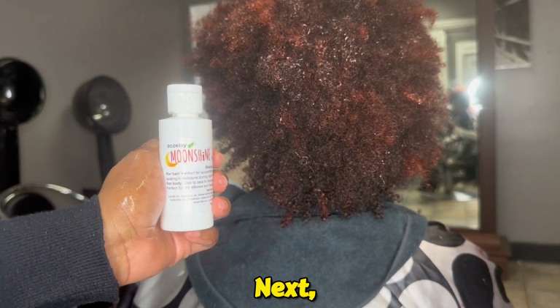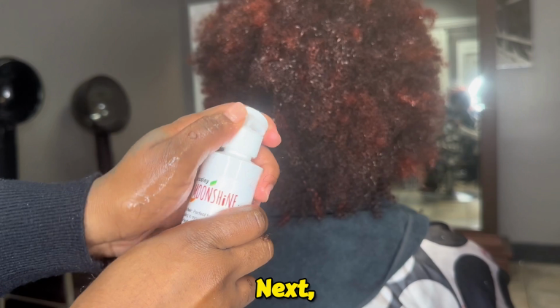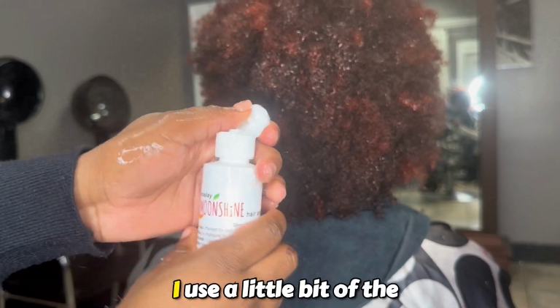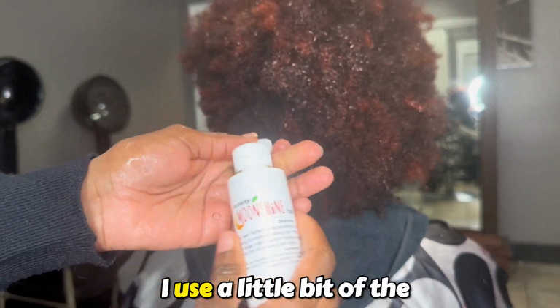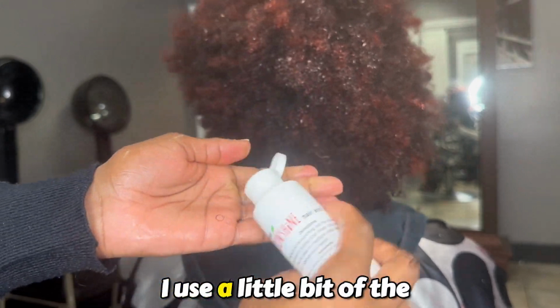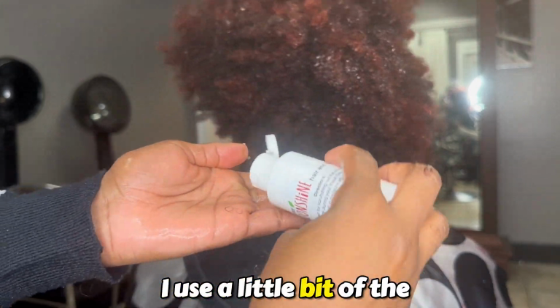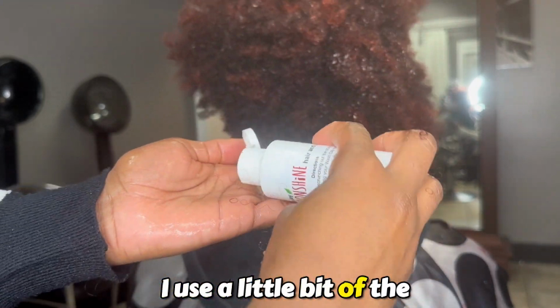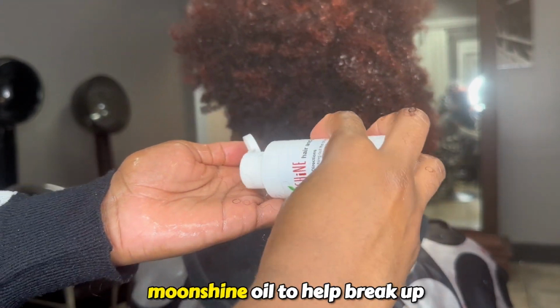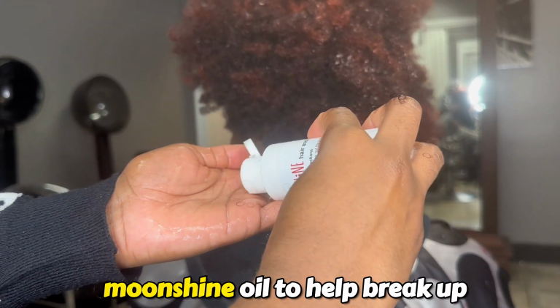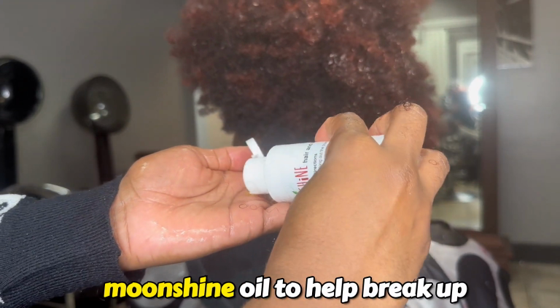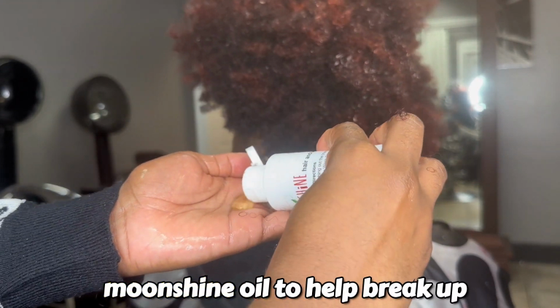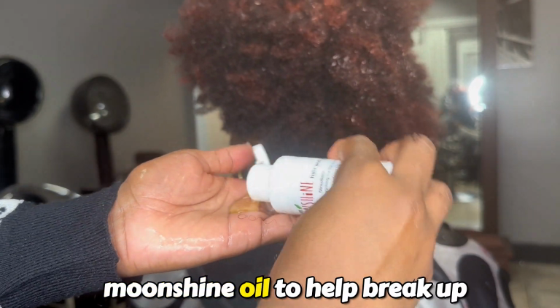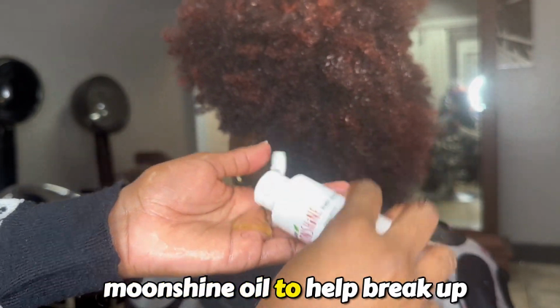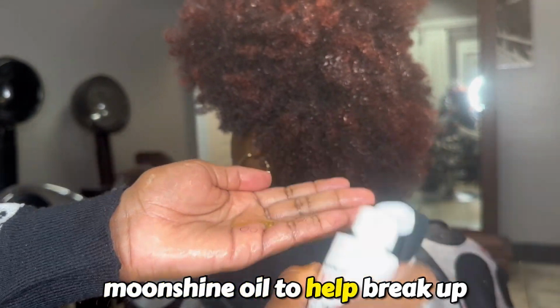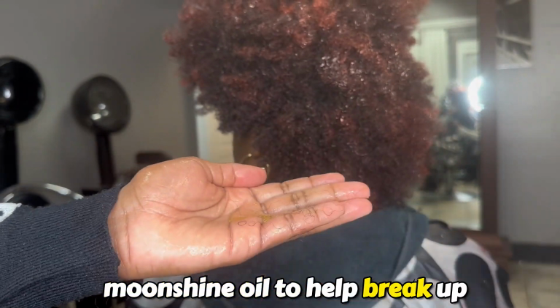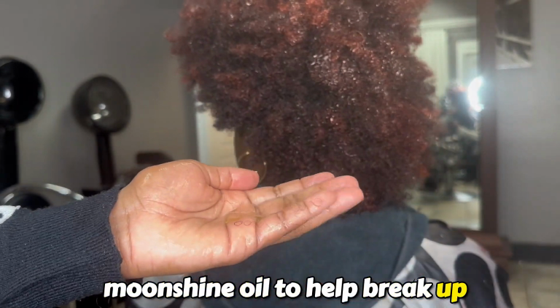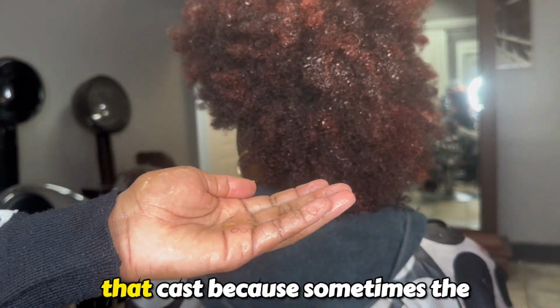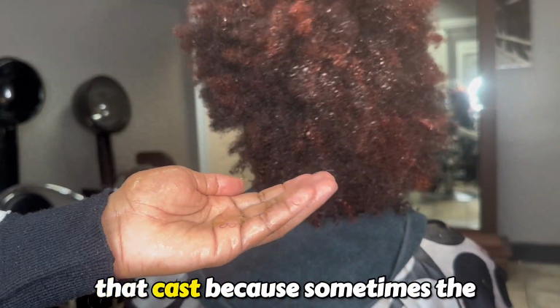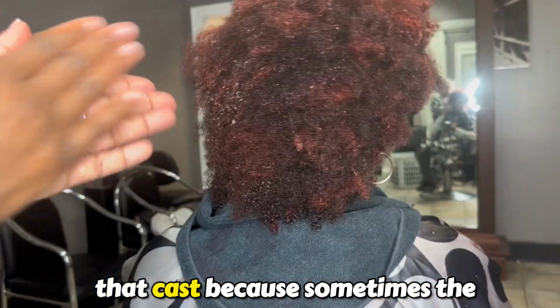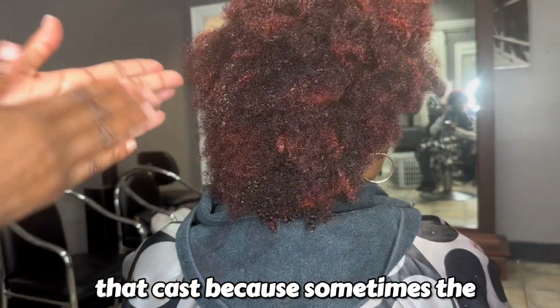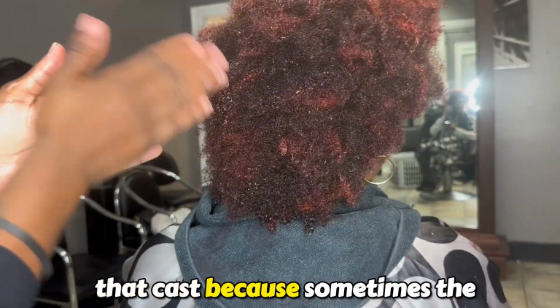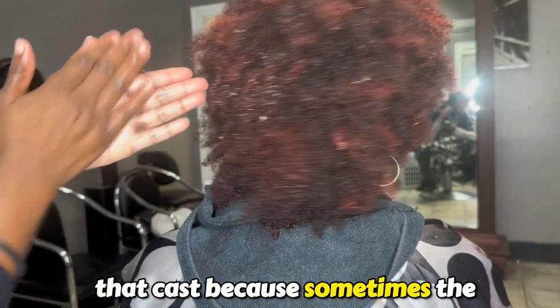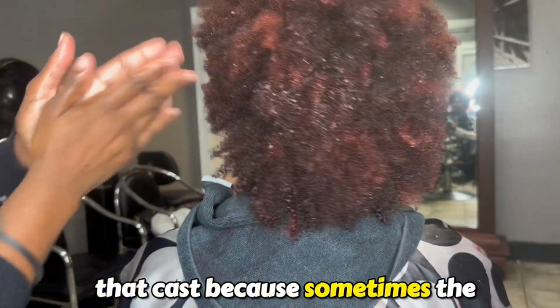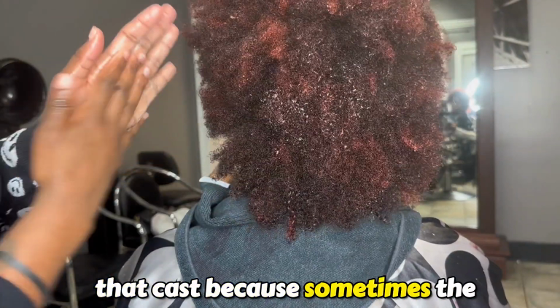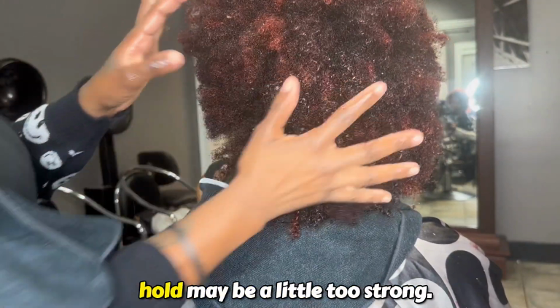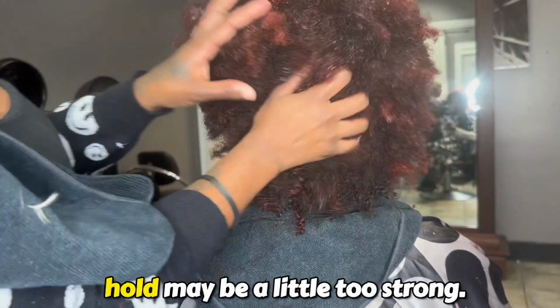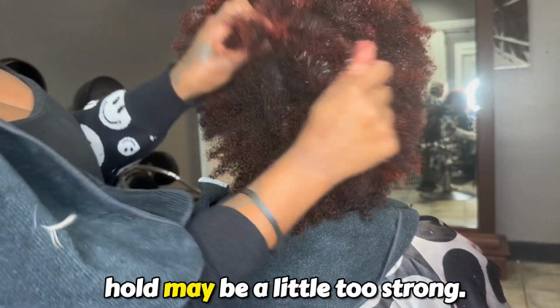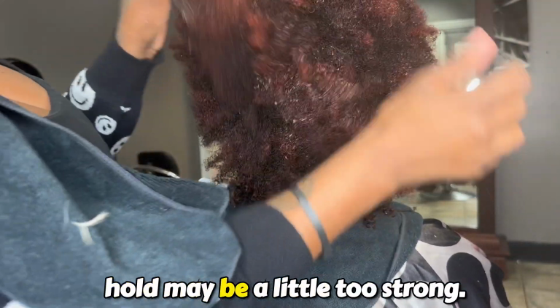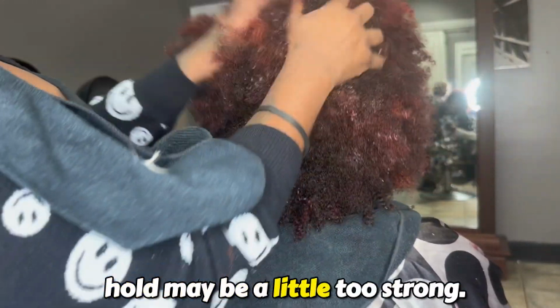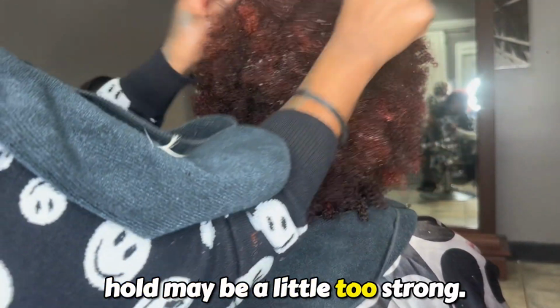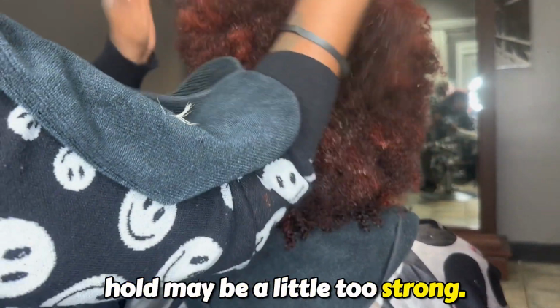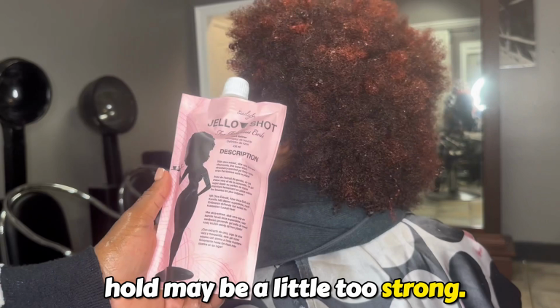Next, I use a little bit of the Moonshine Oil to help break up that cast, because sometimes the hold may be a little too strong.